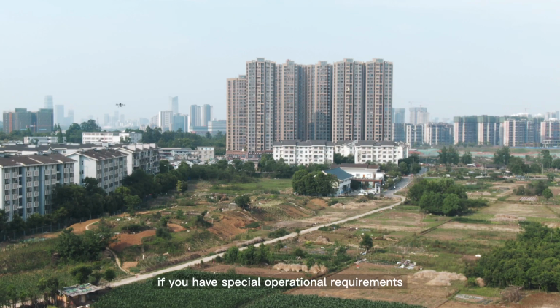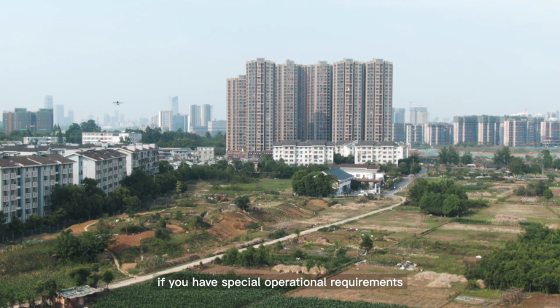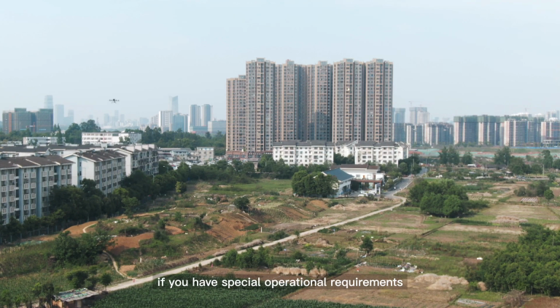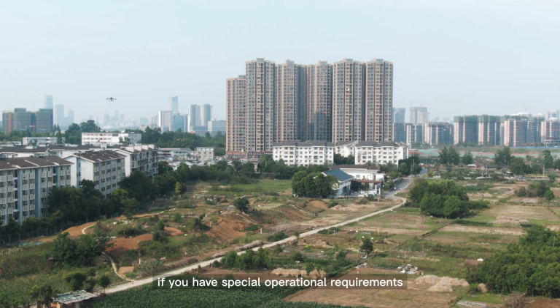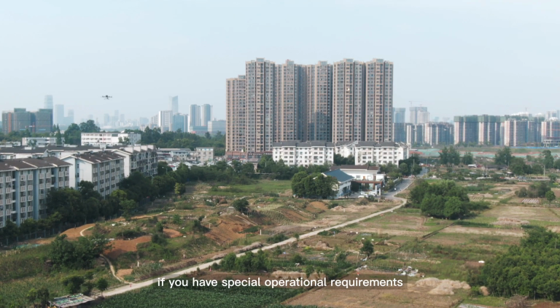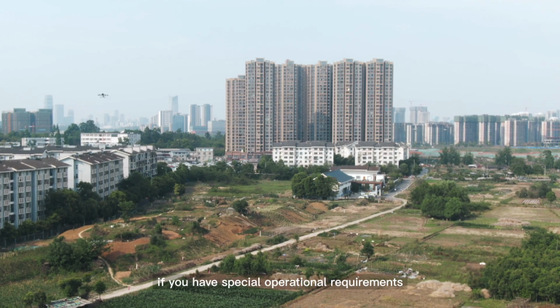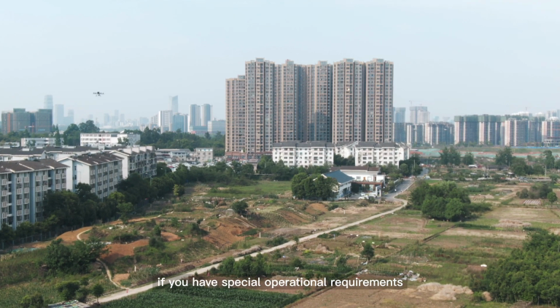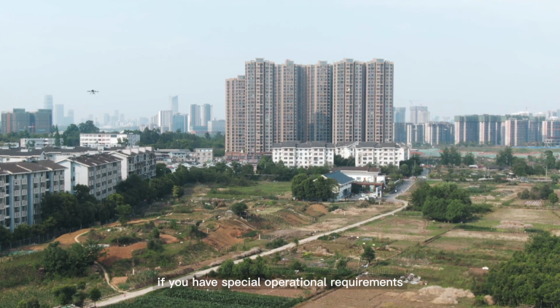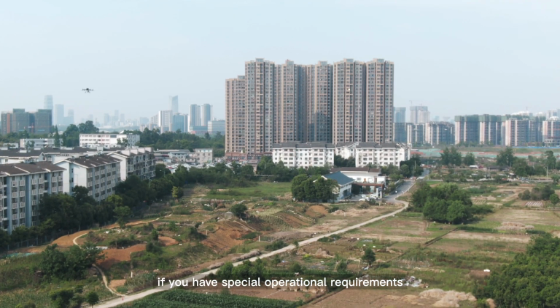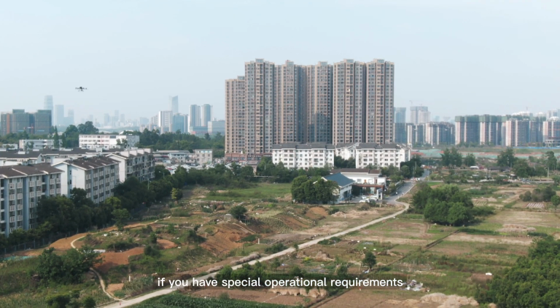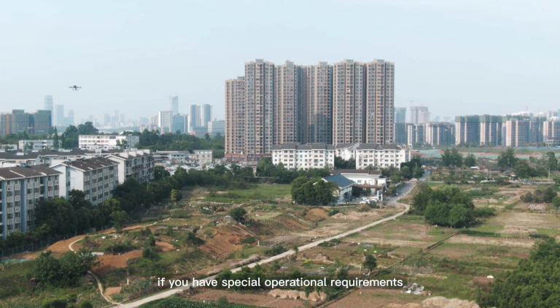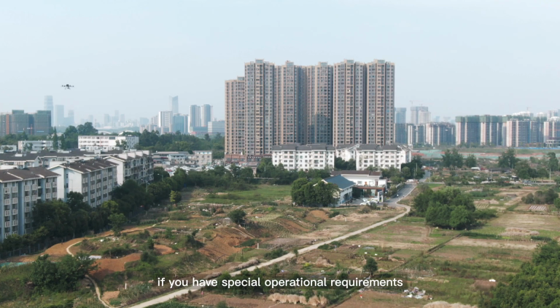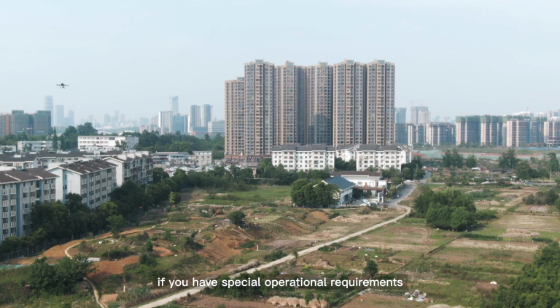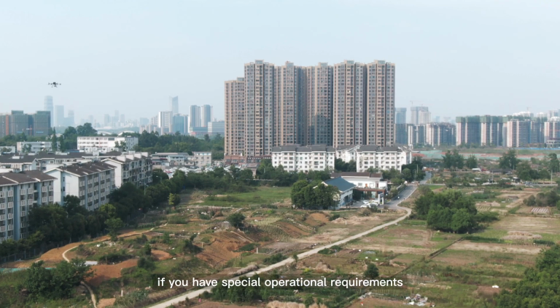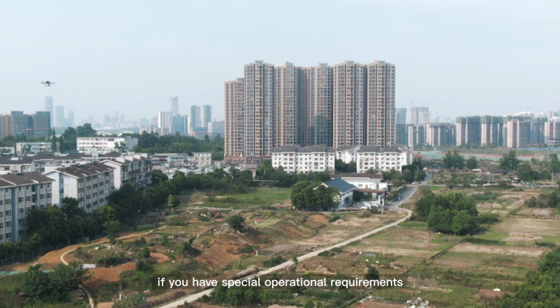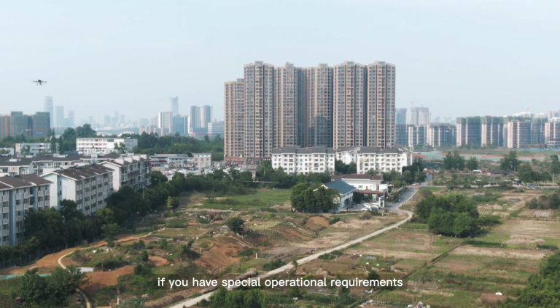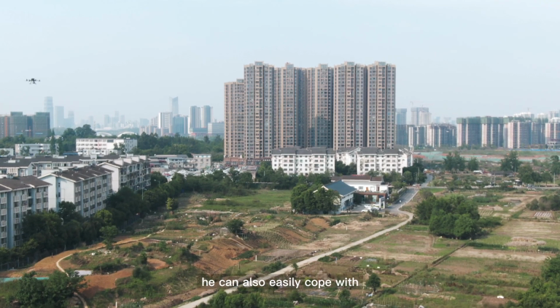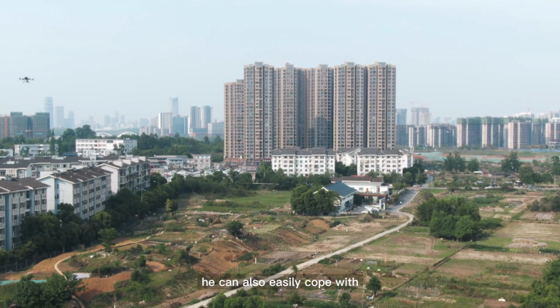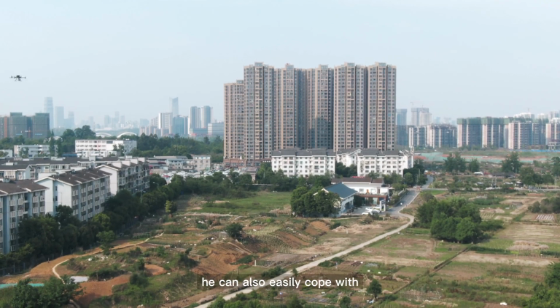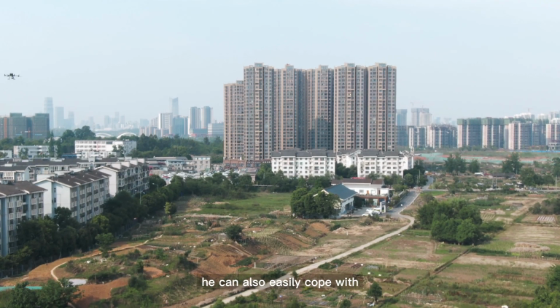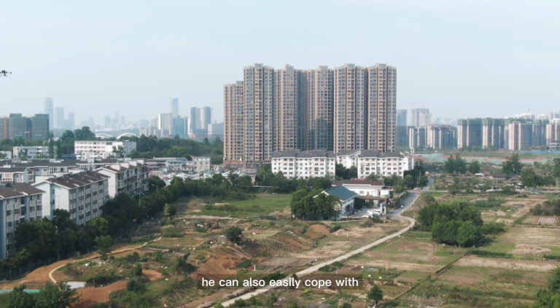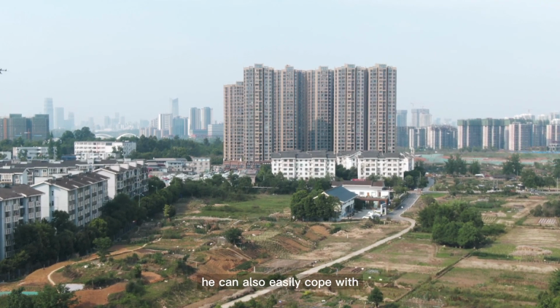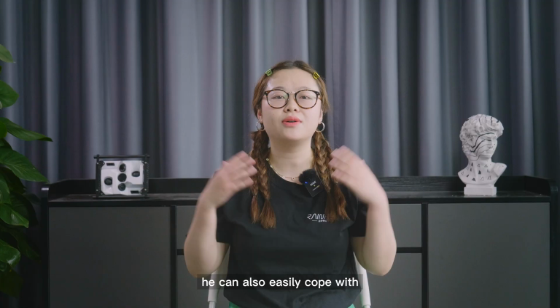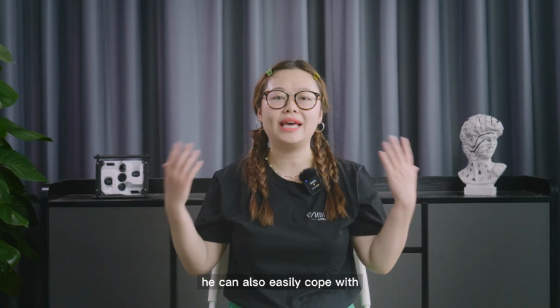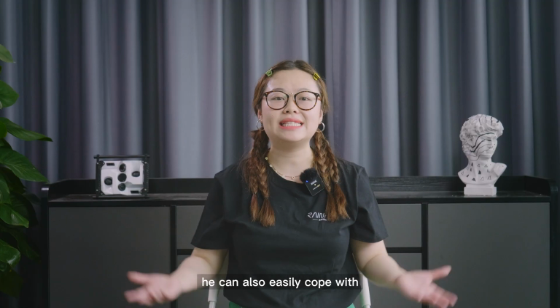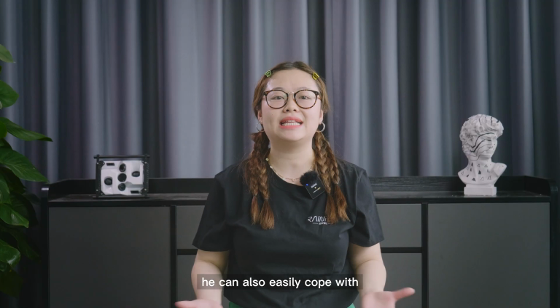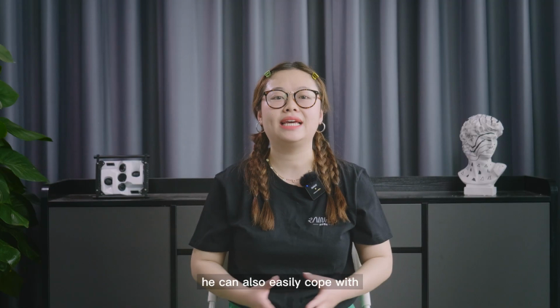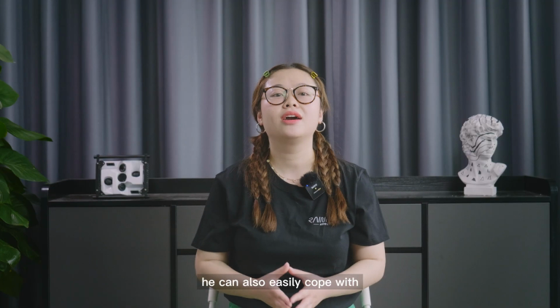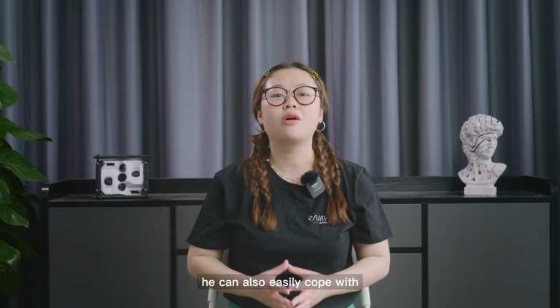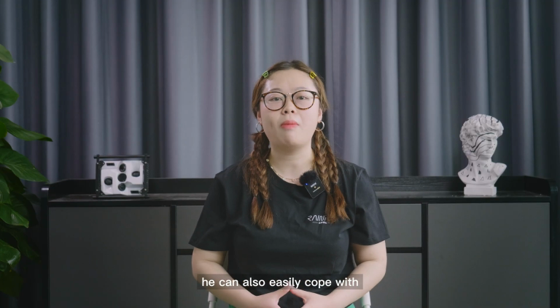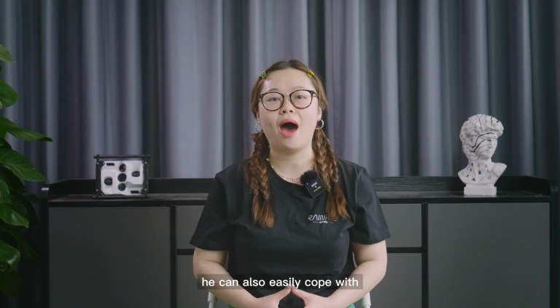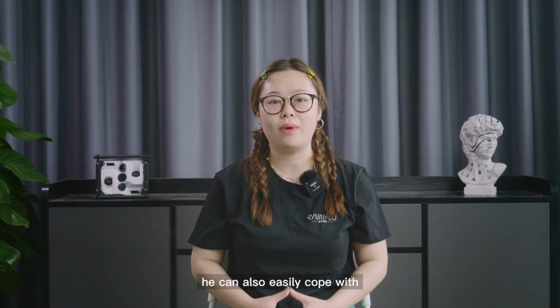If you have special operational requirements, the camera can also easily cope with them.